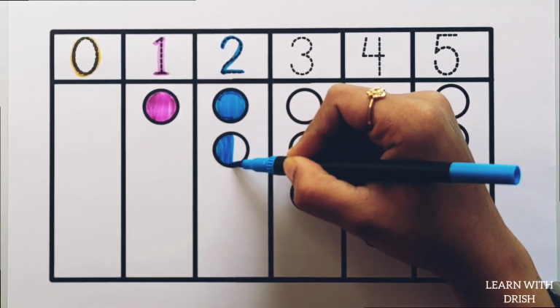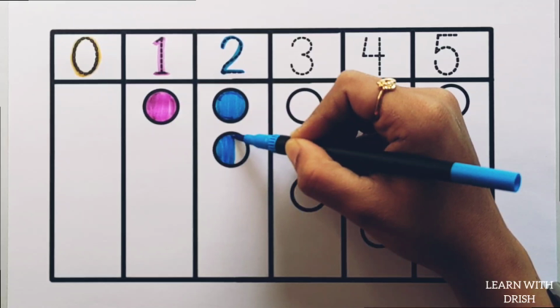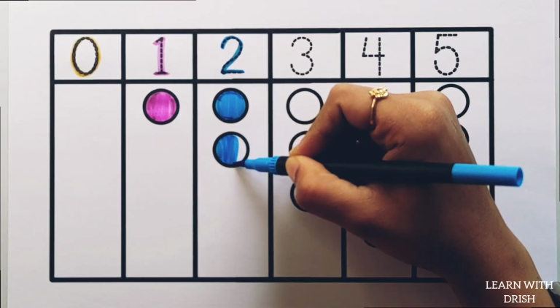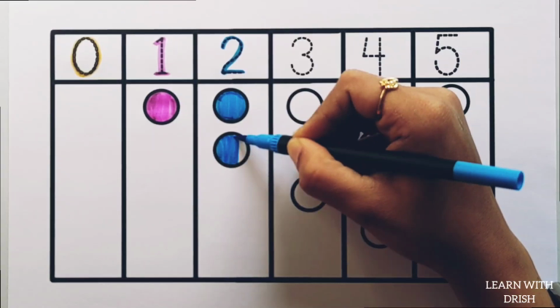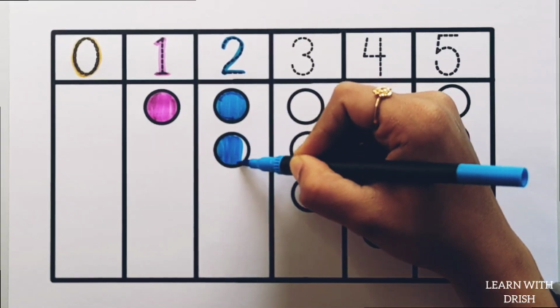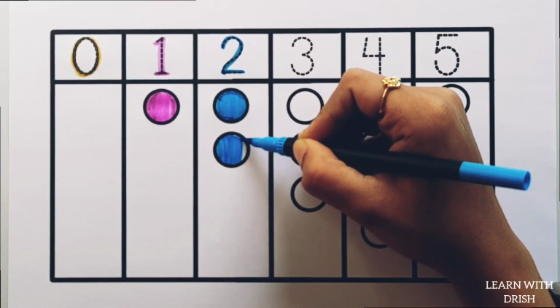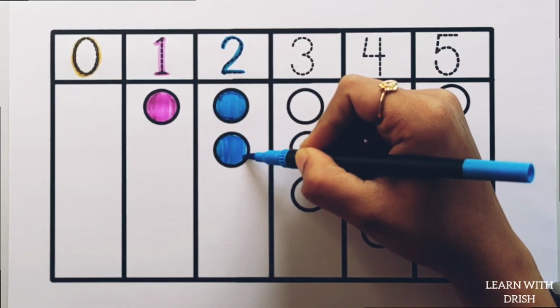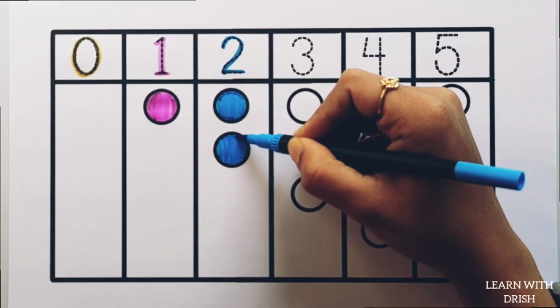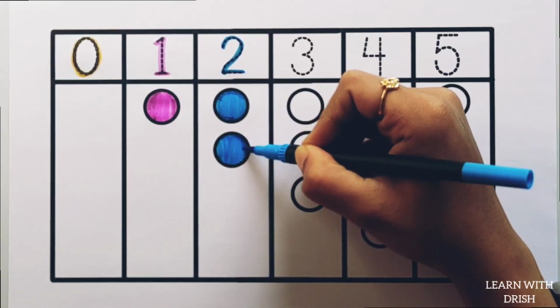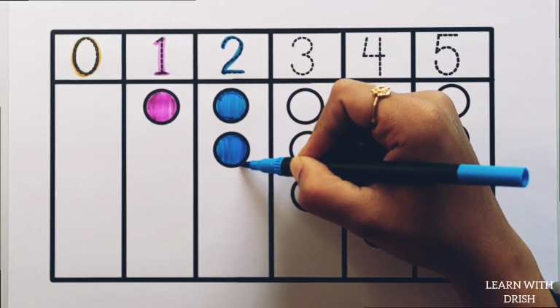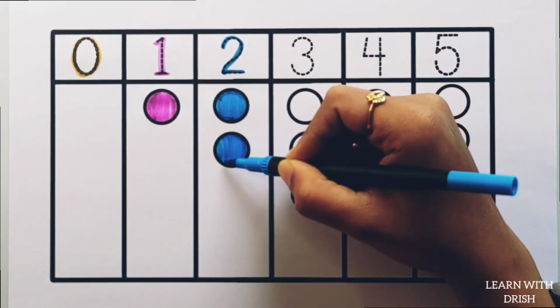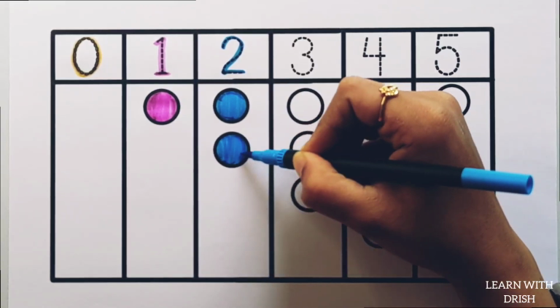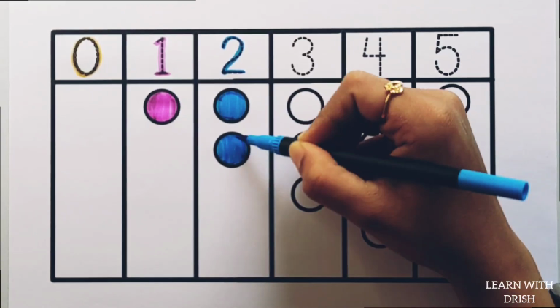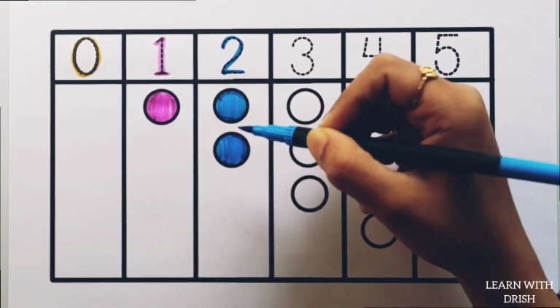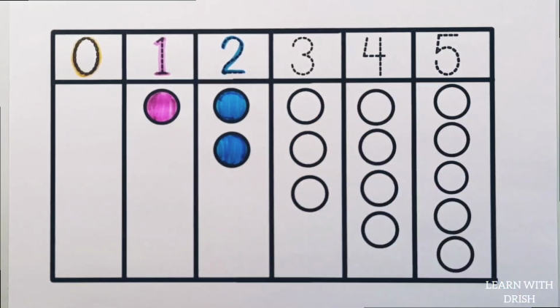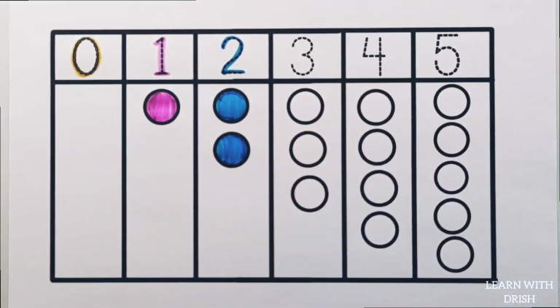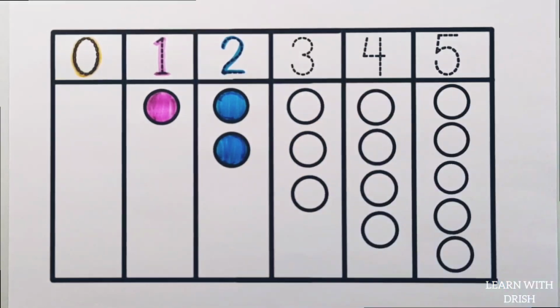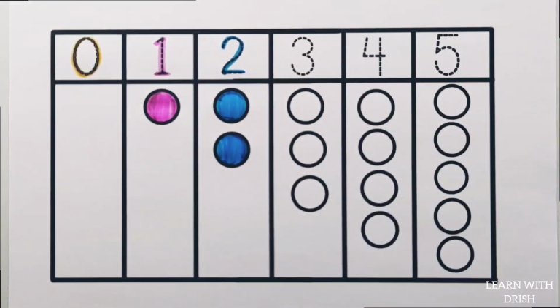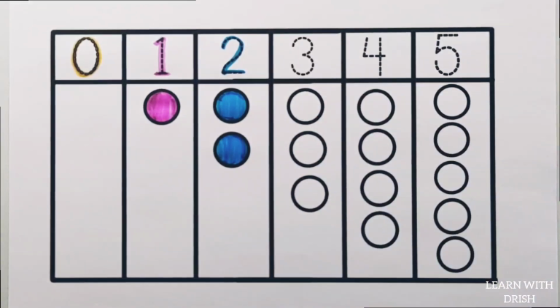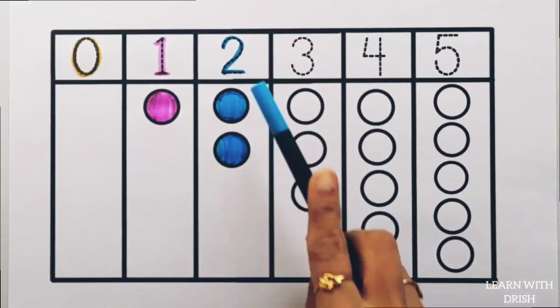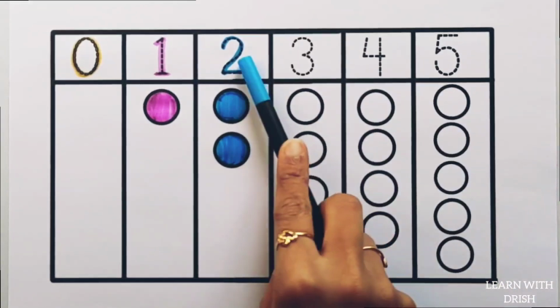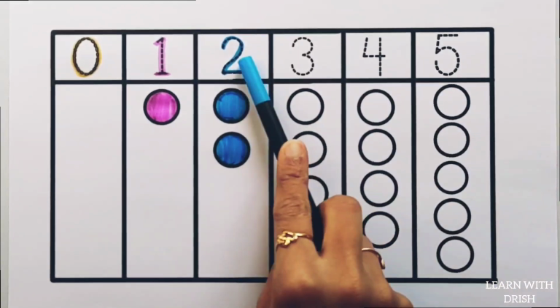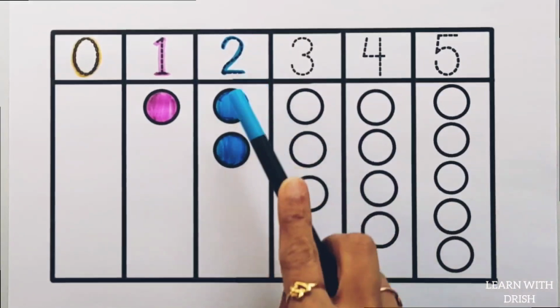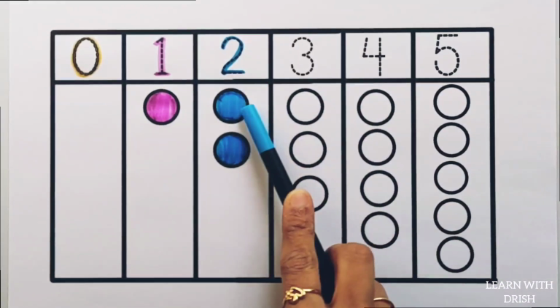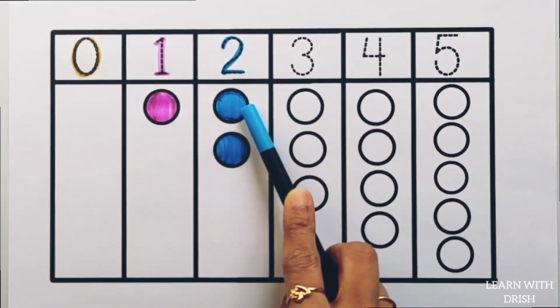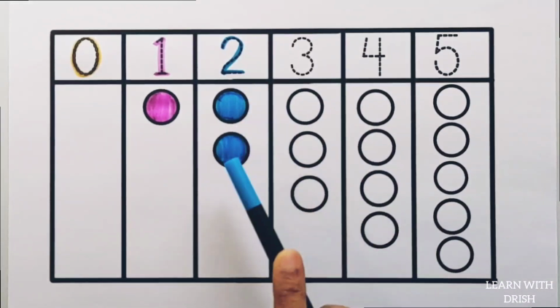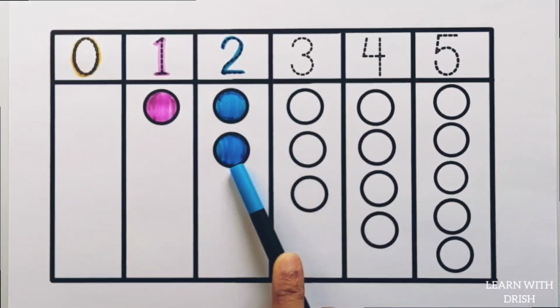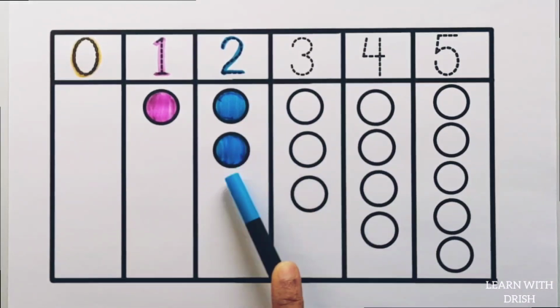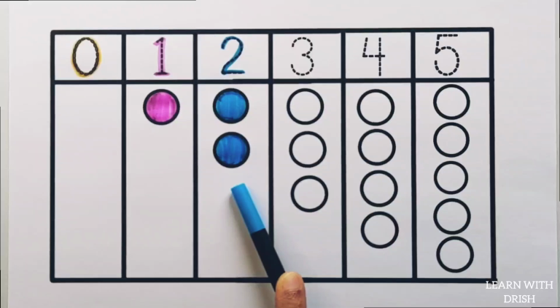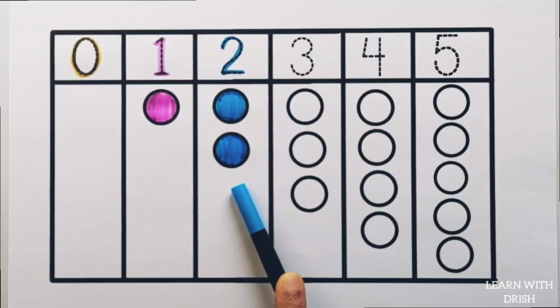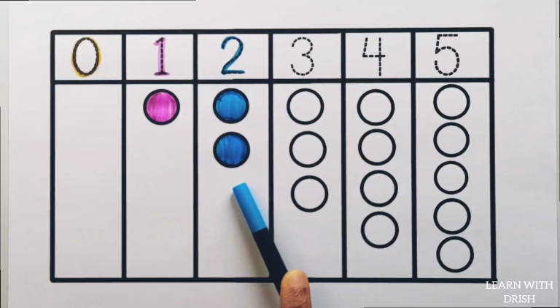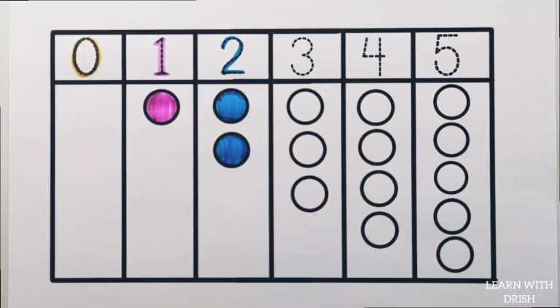2, blue colour, 2 circles. 2. 1, 2, 2 circles.